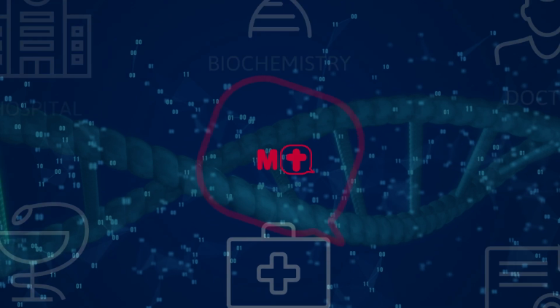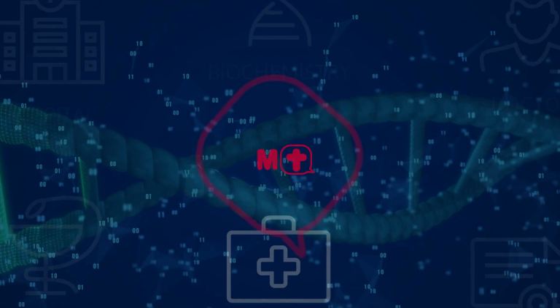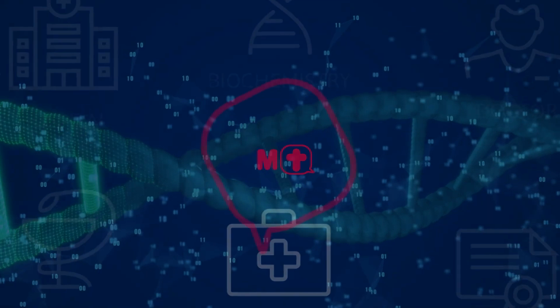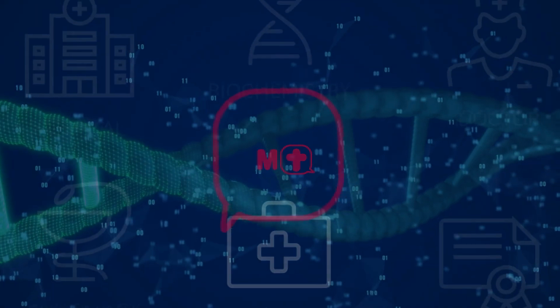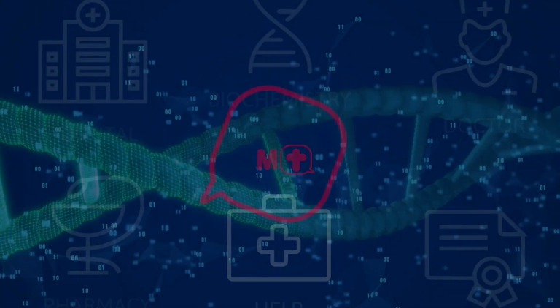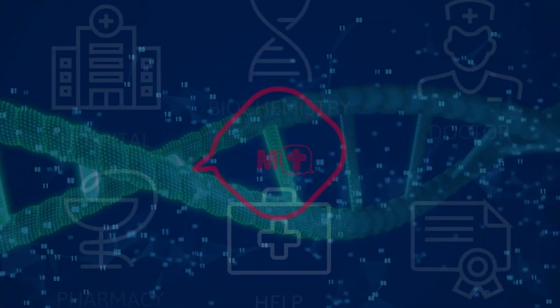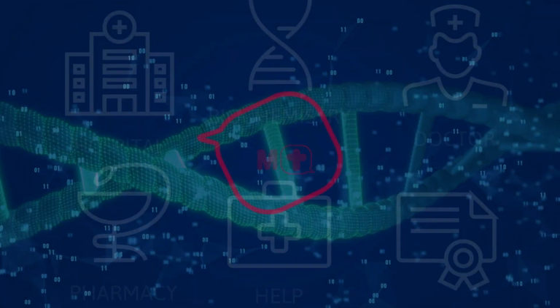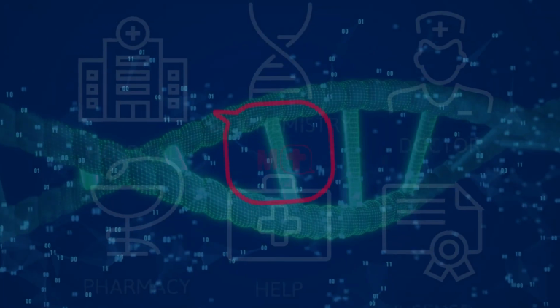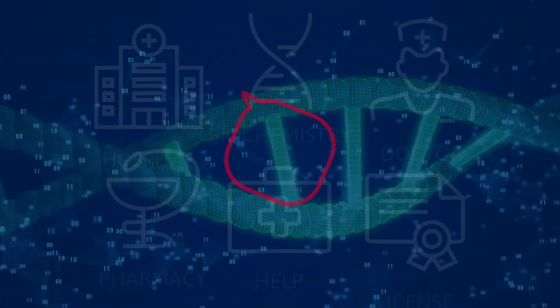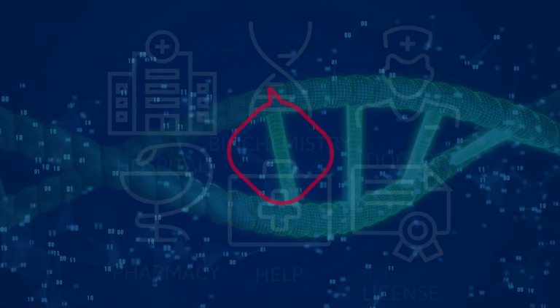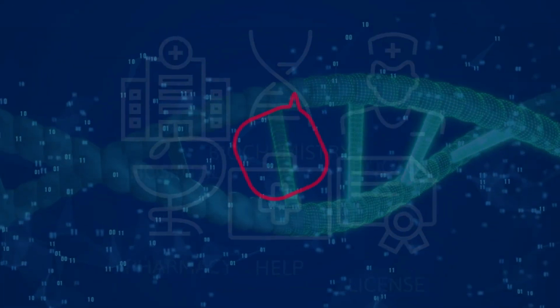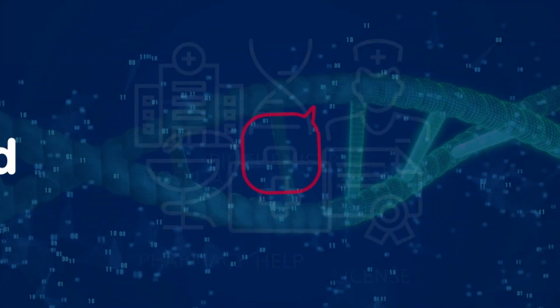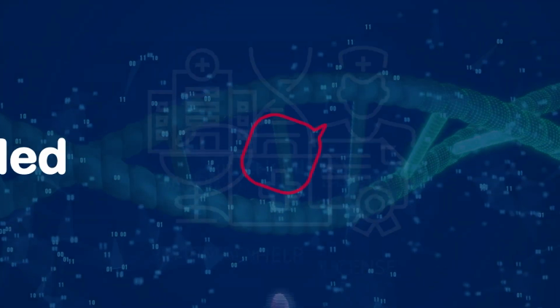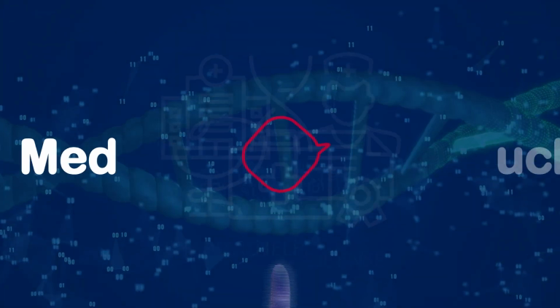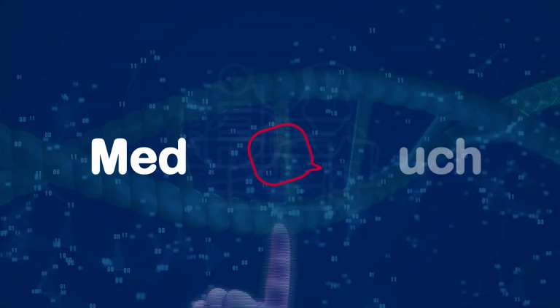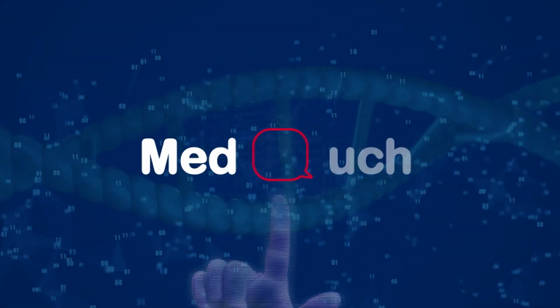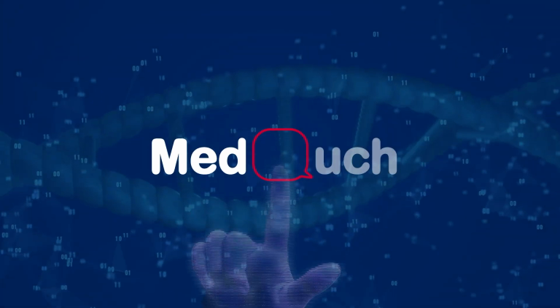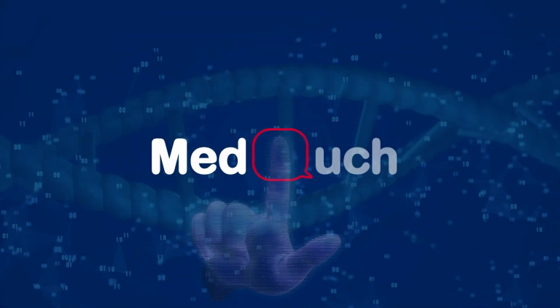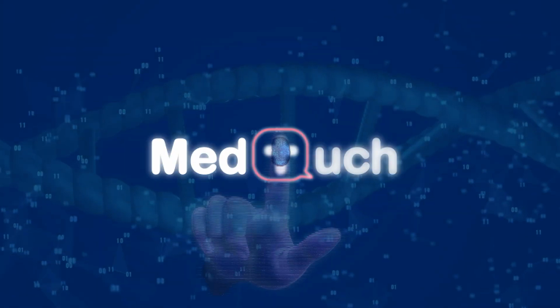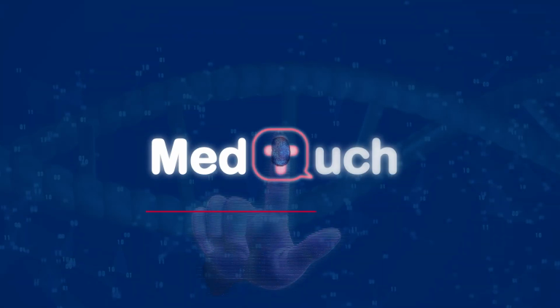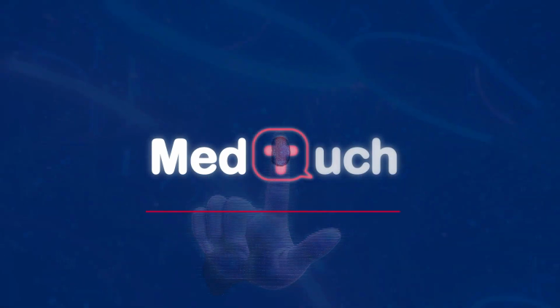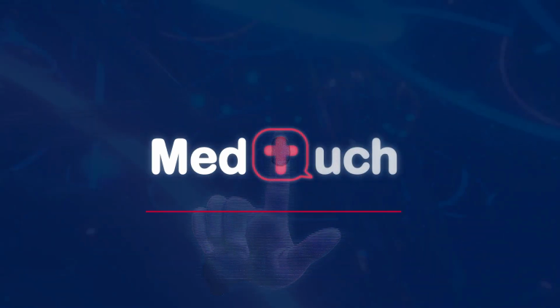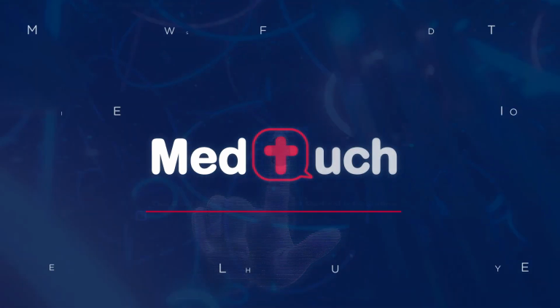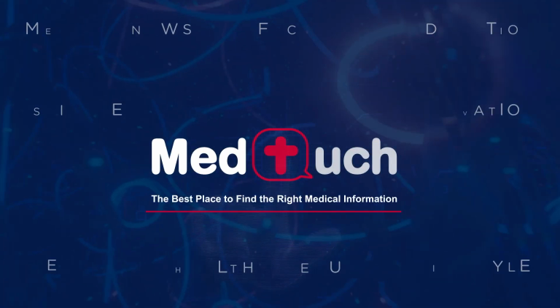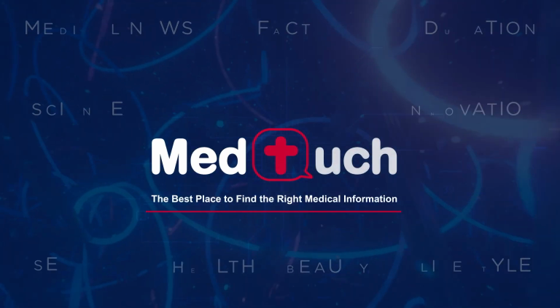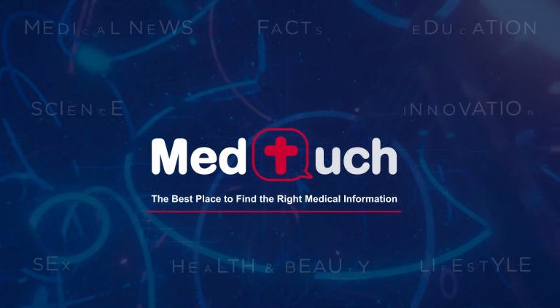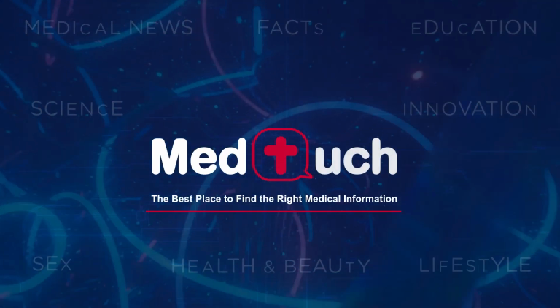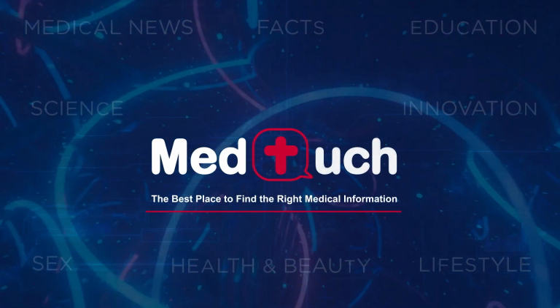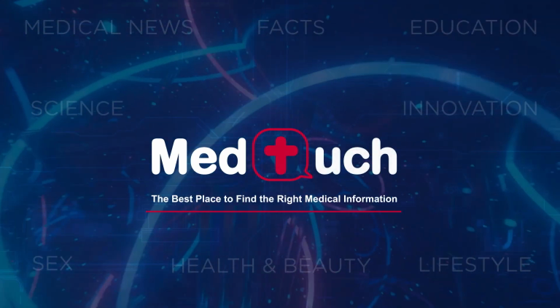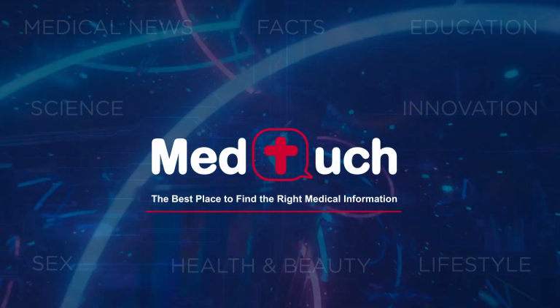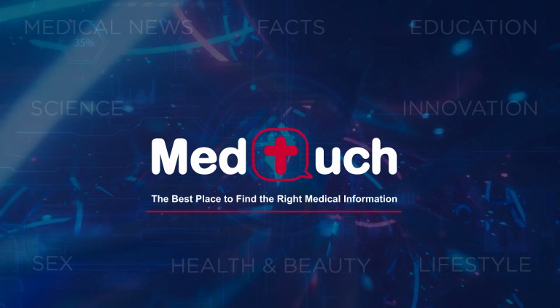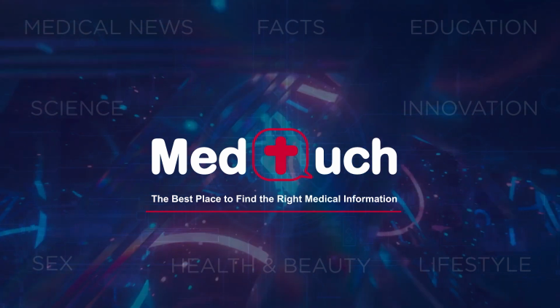Hello, and welcome to MedTouch, the best place to find the right medical information.